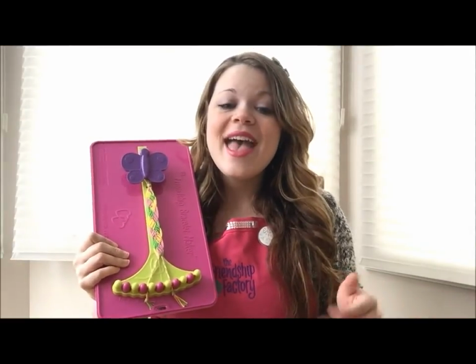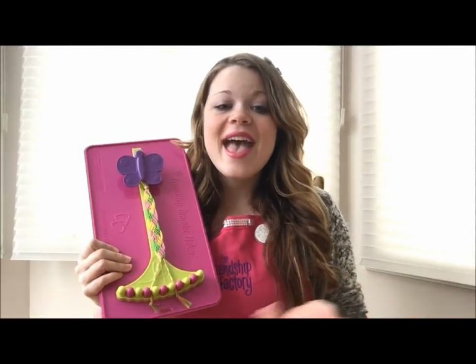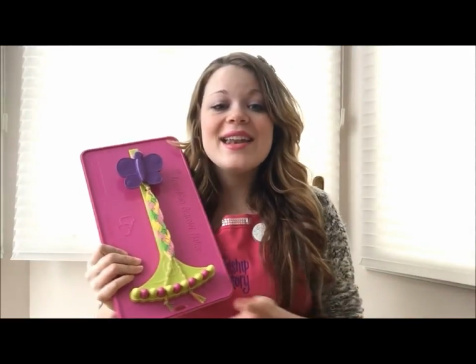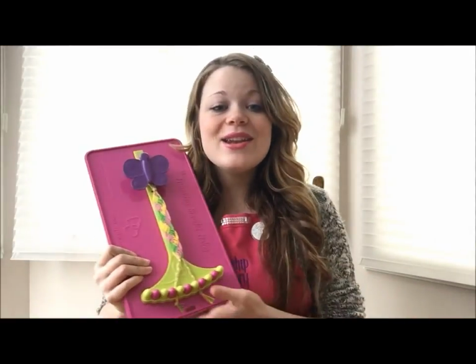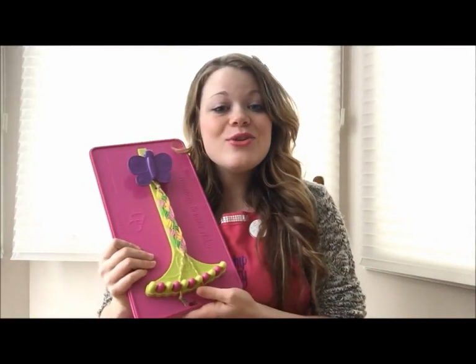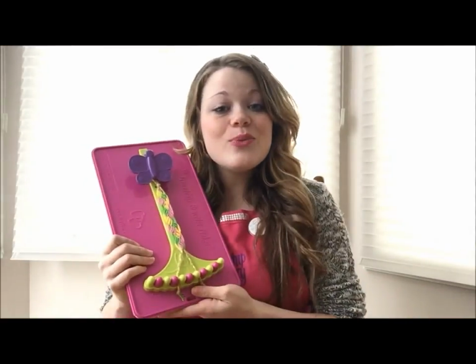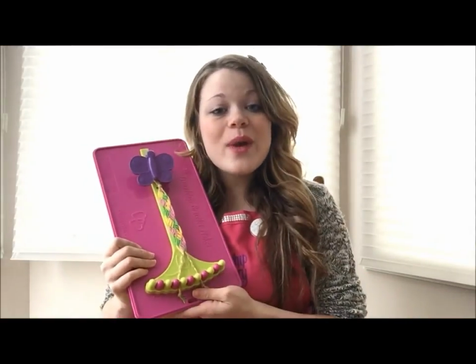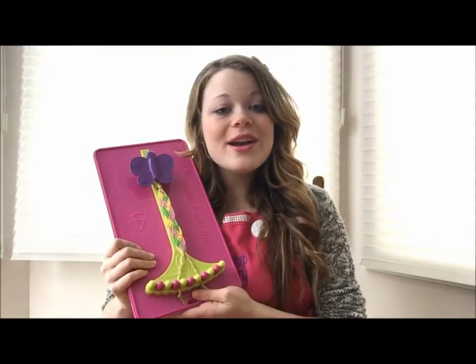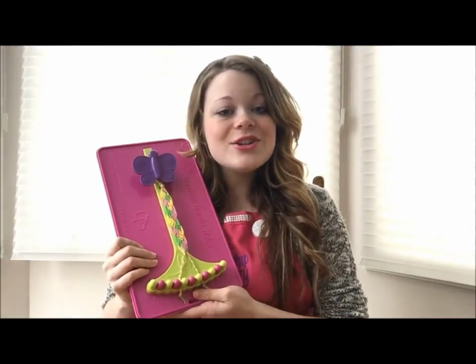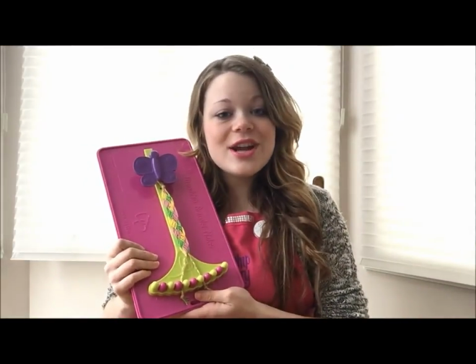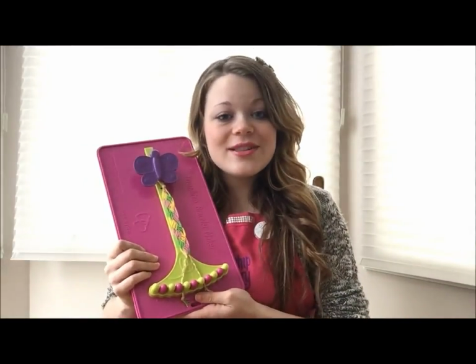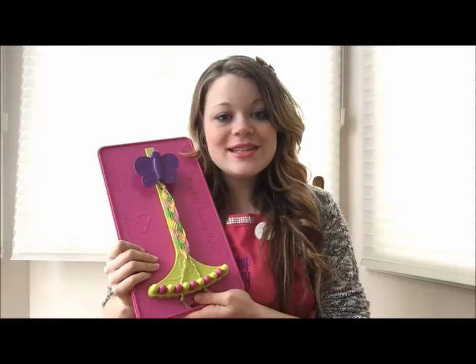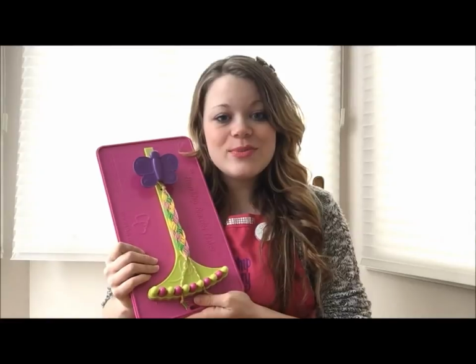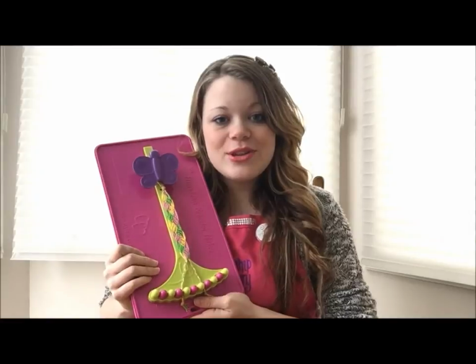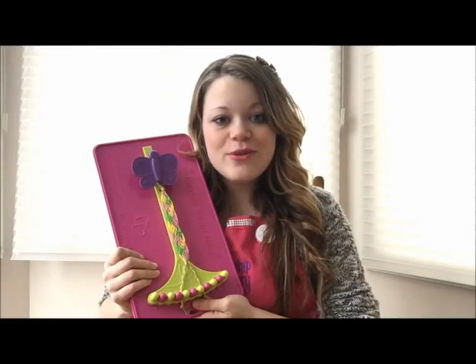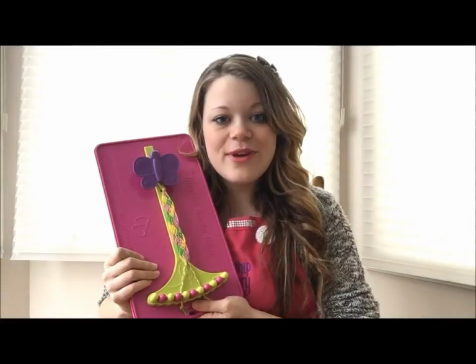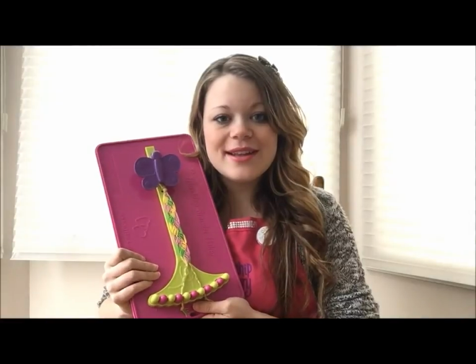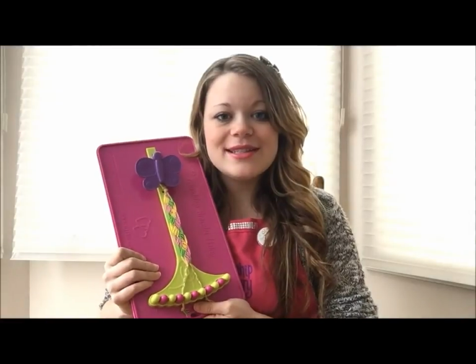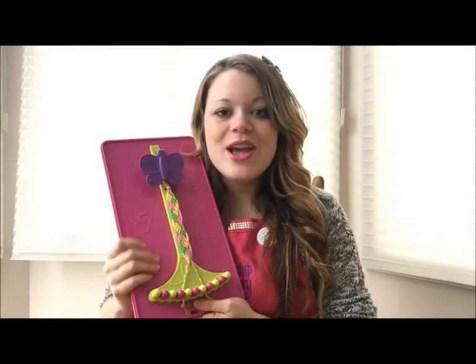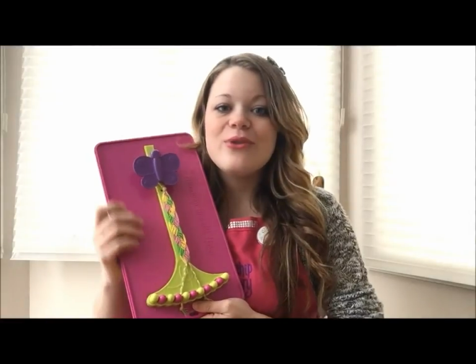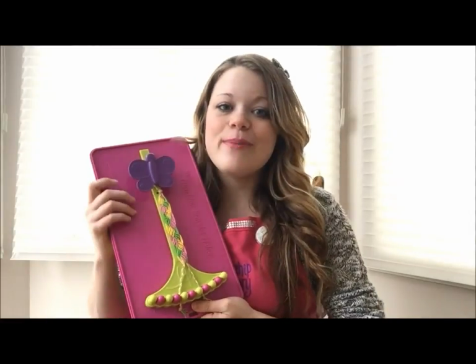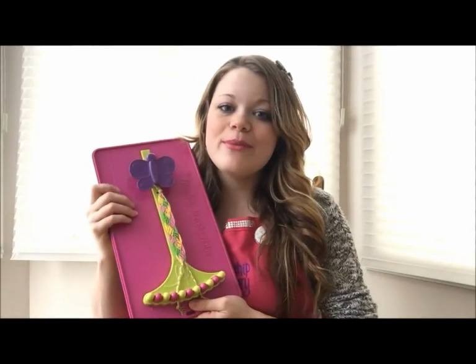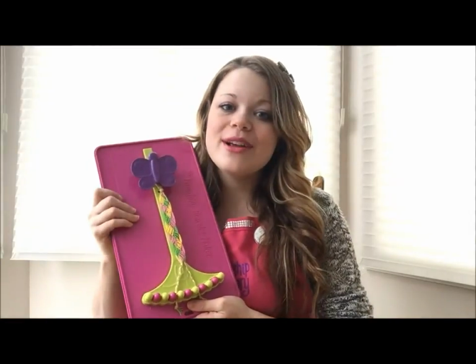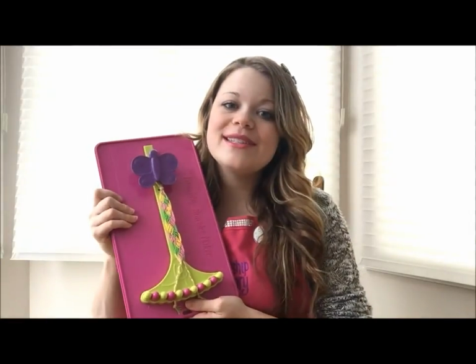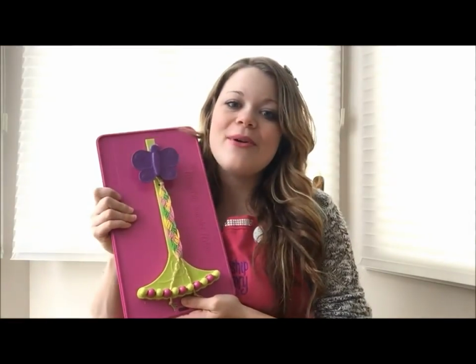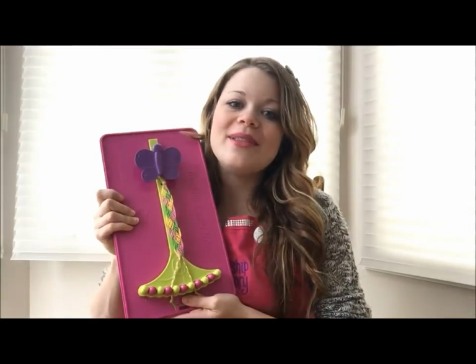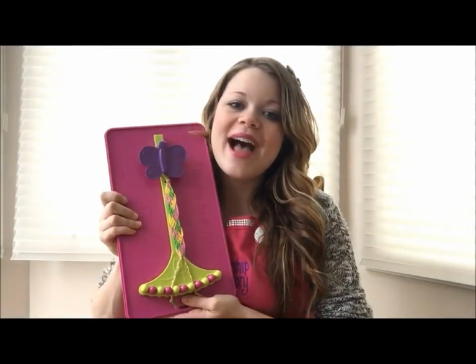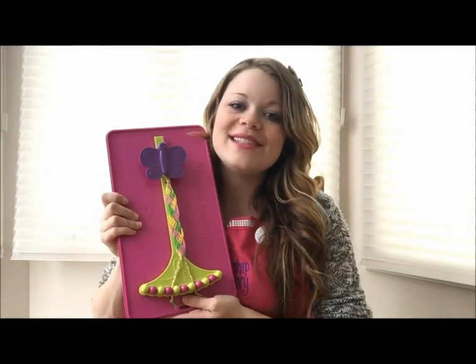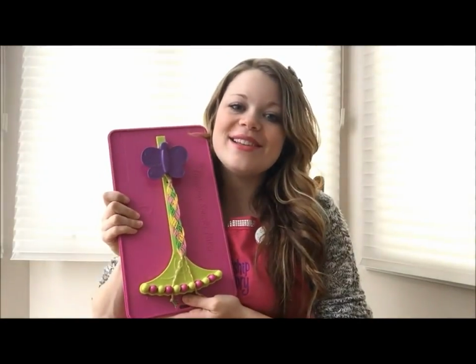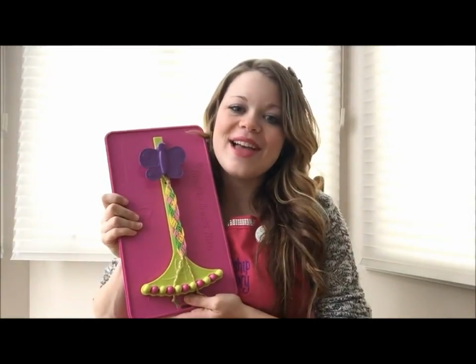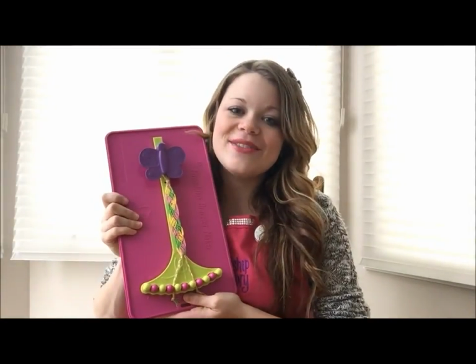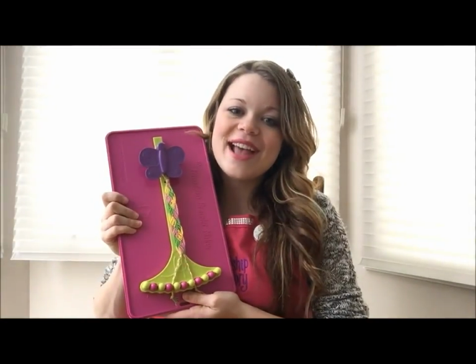And you can wear and share these with your friends for memories that will last a lifetime.